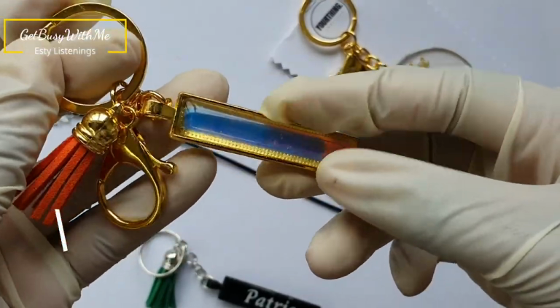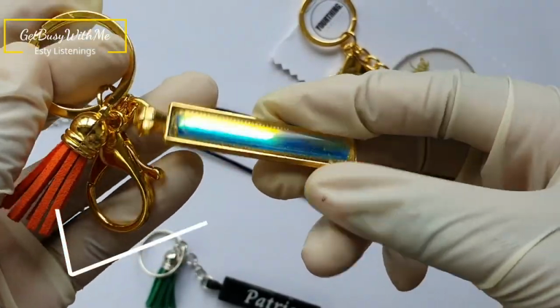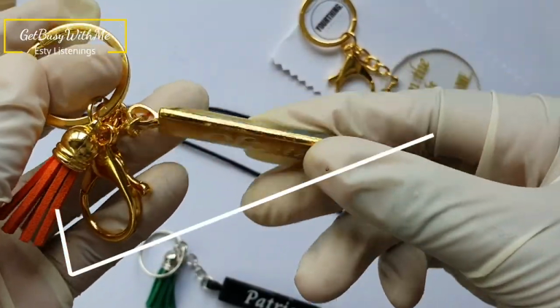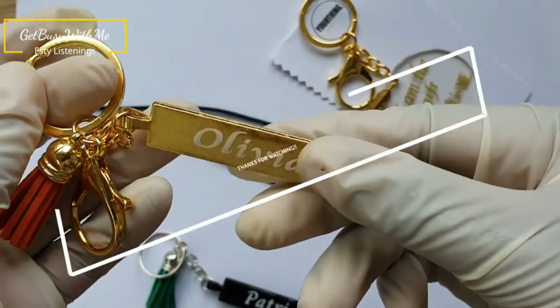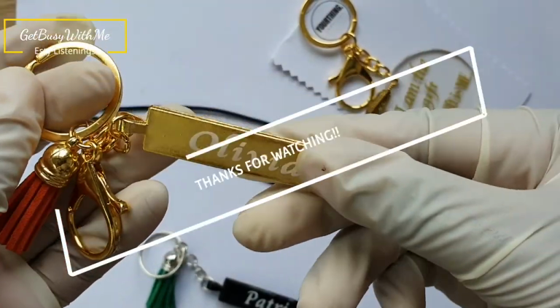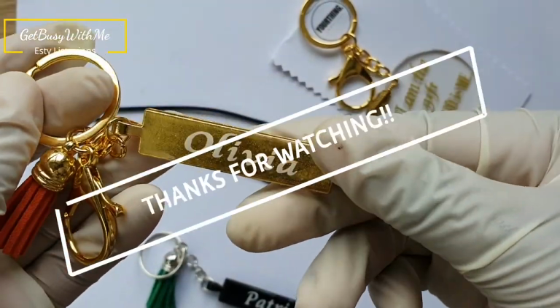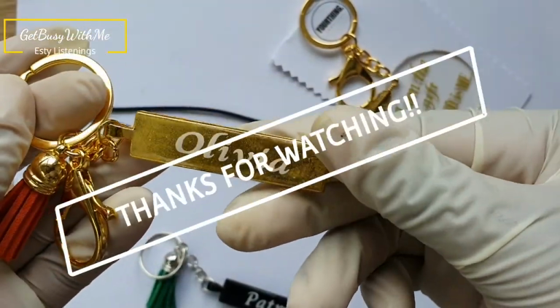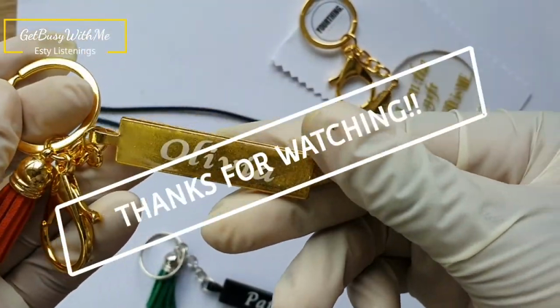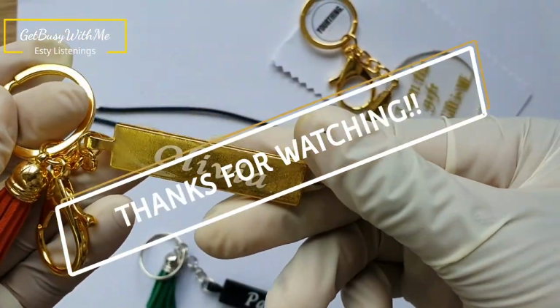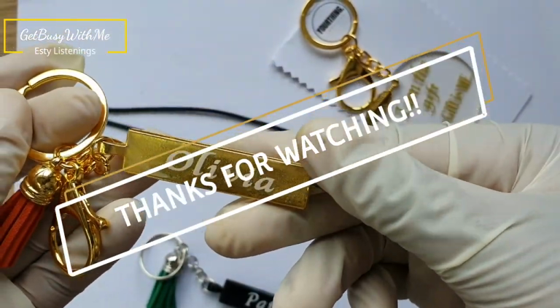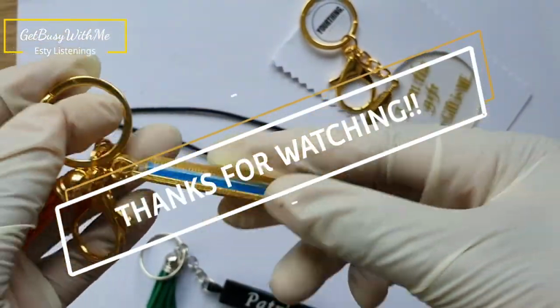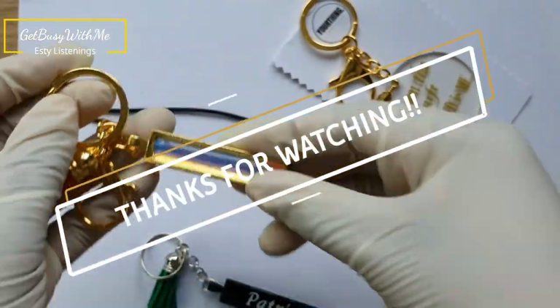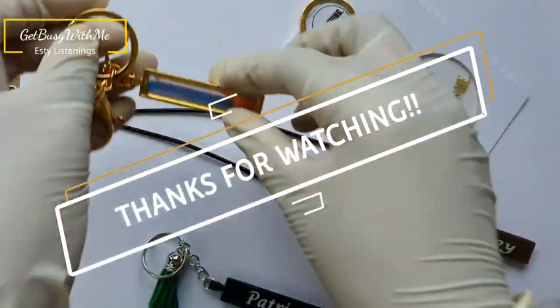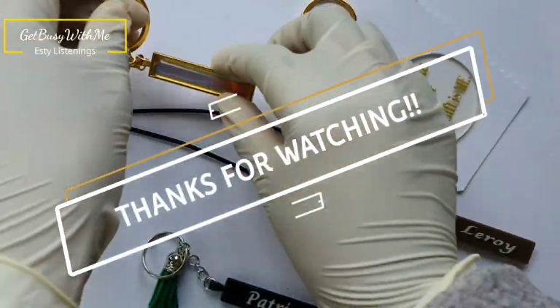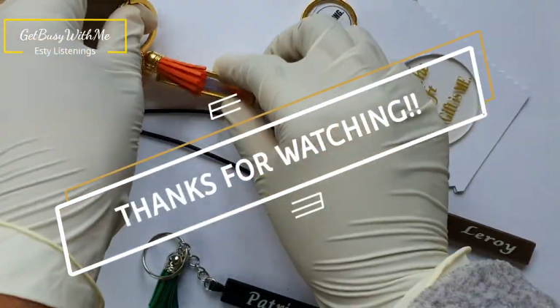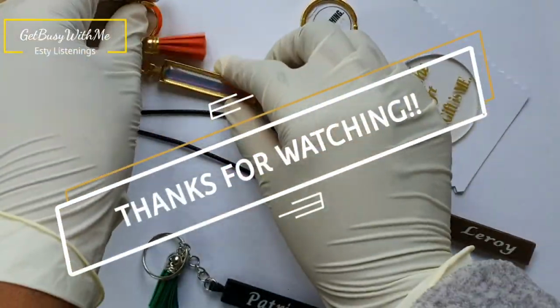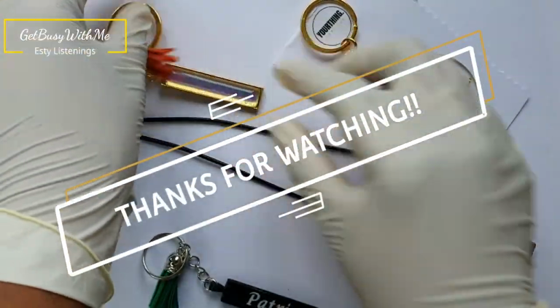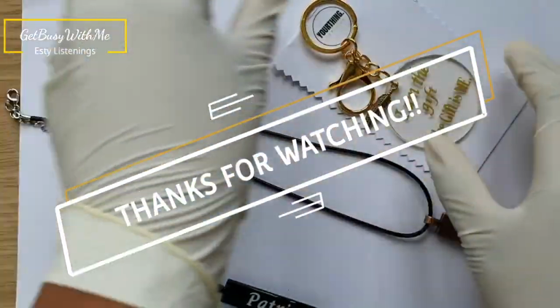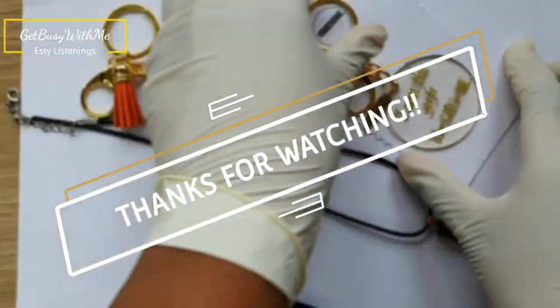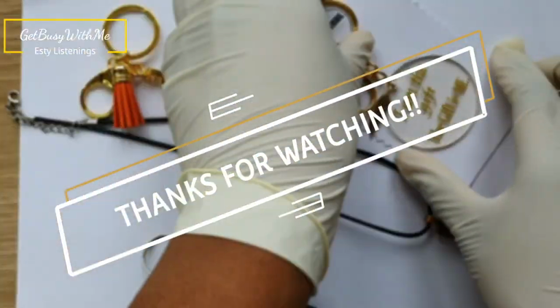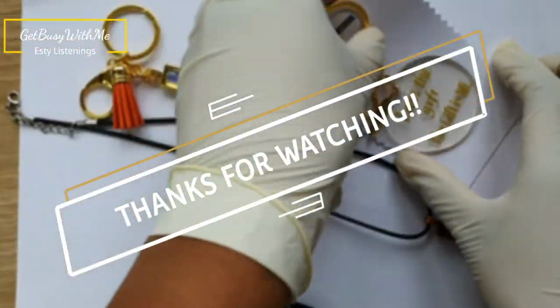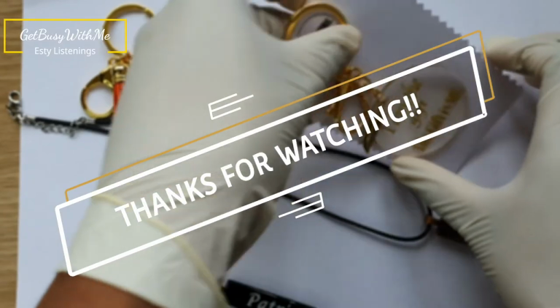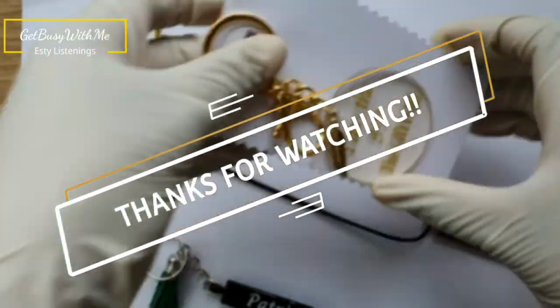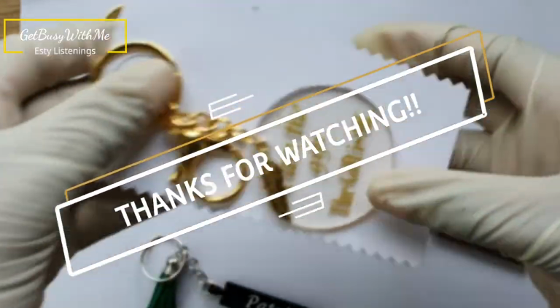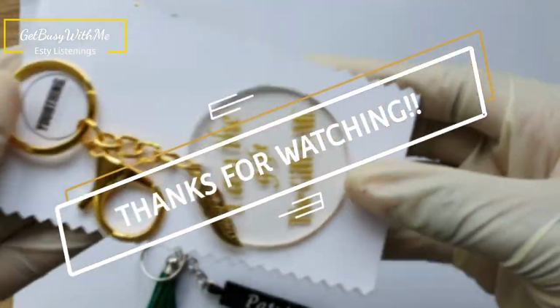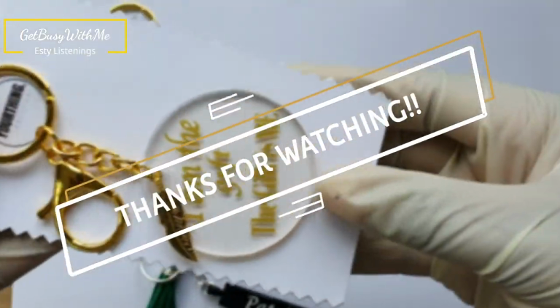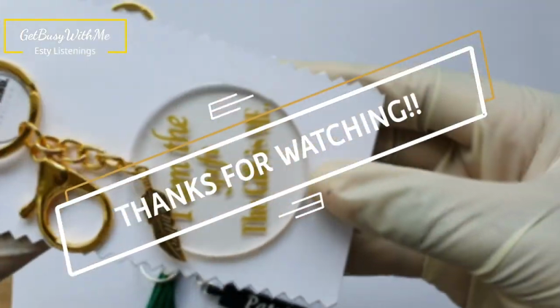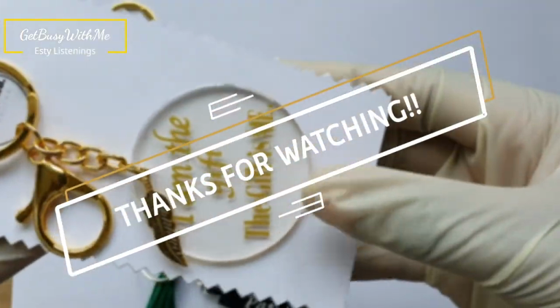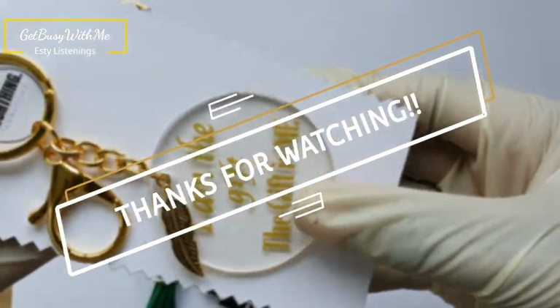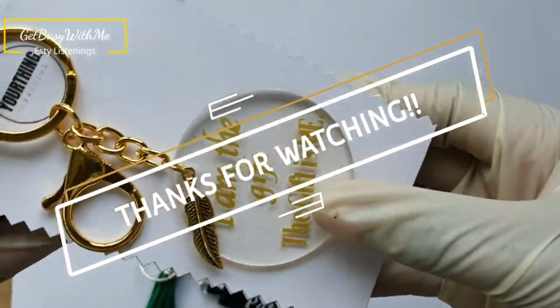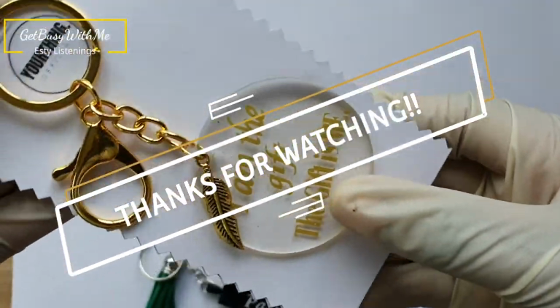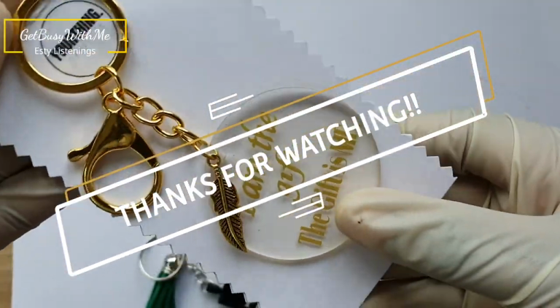Comment and show some love, and I'll see you on the next one. Bye!